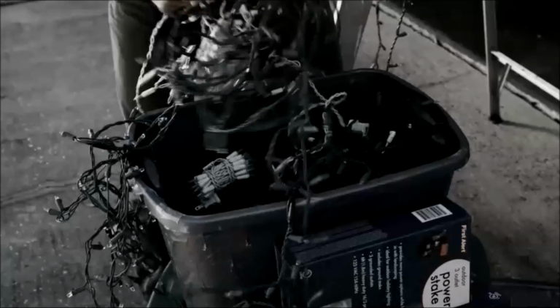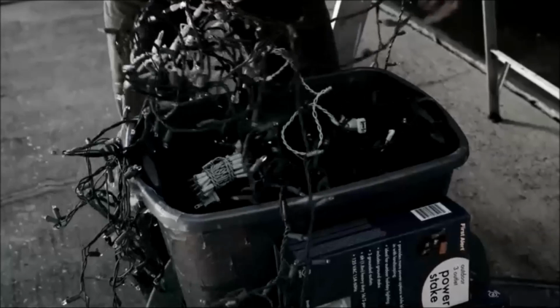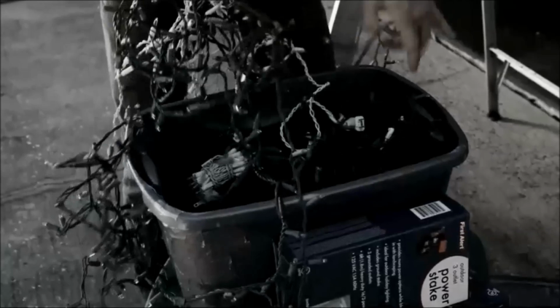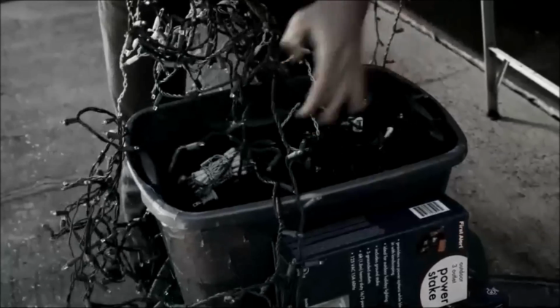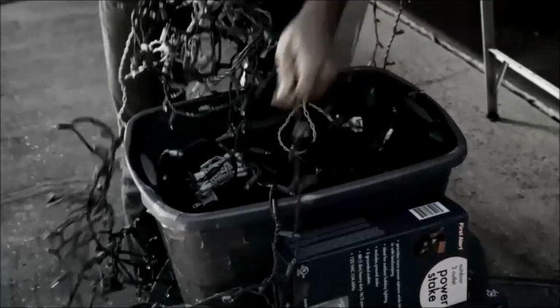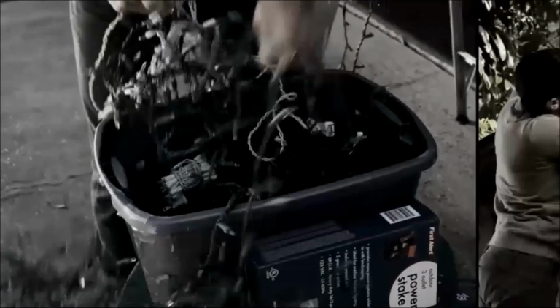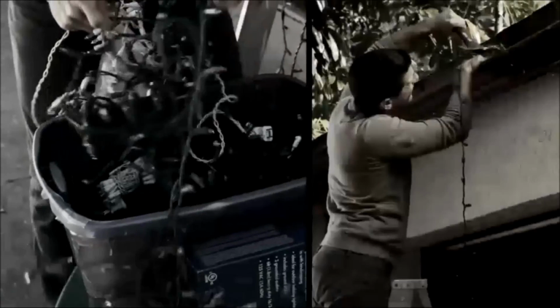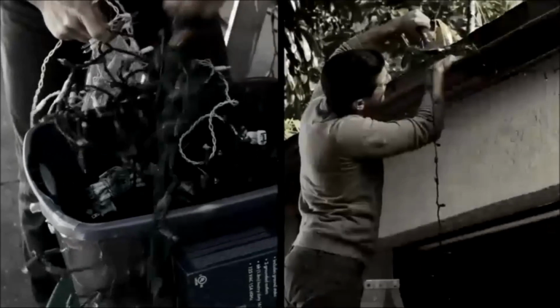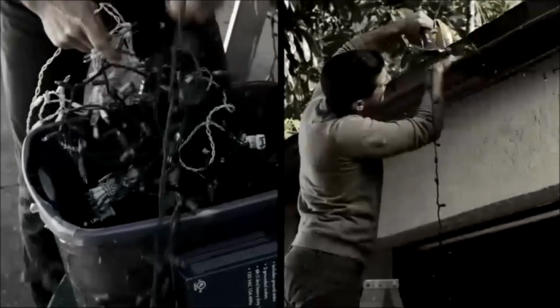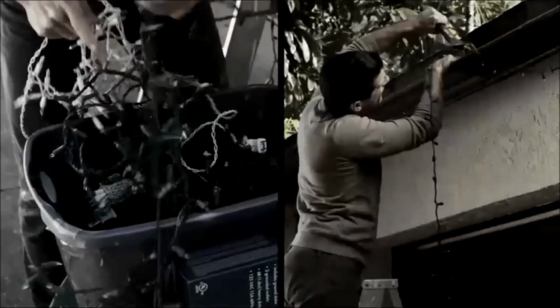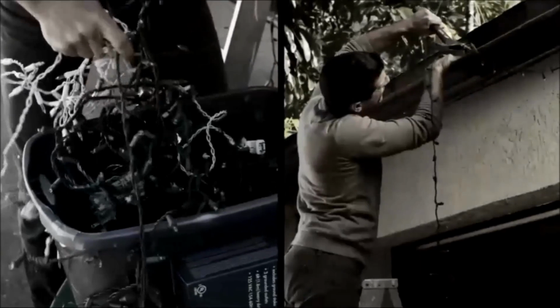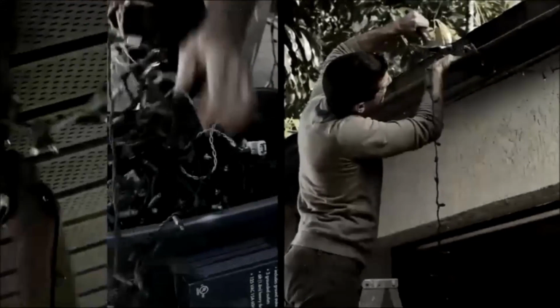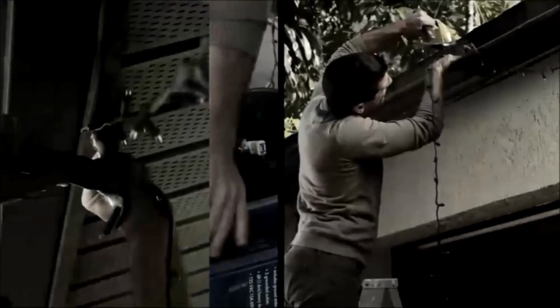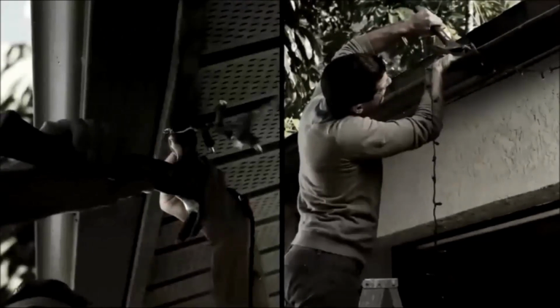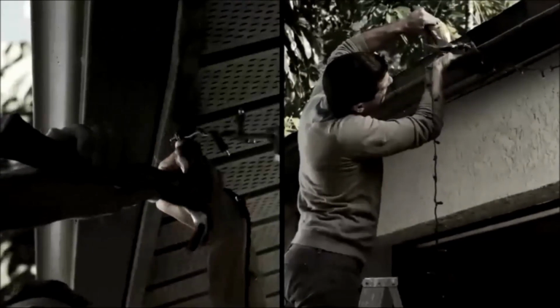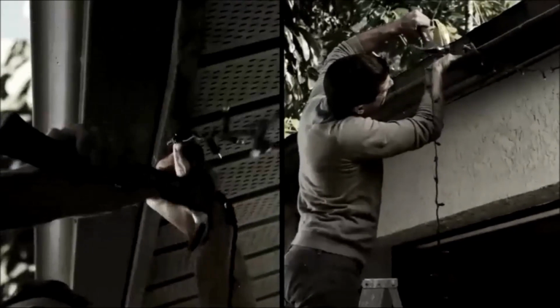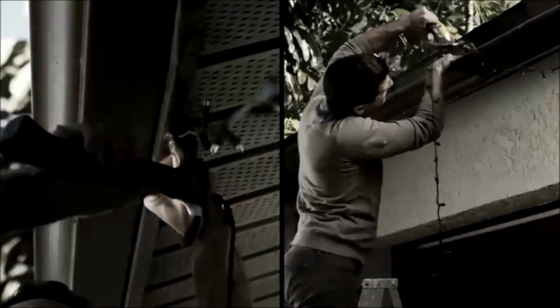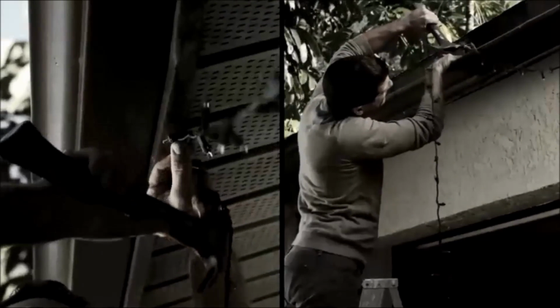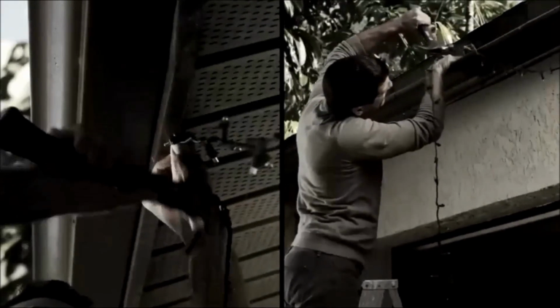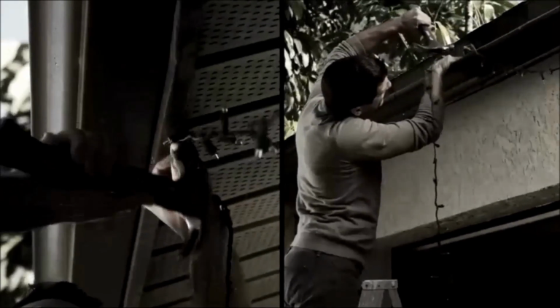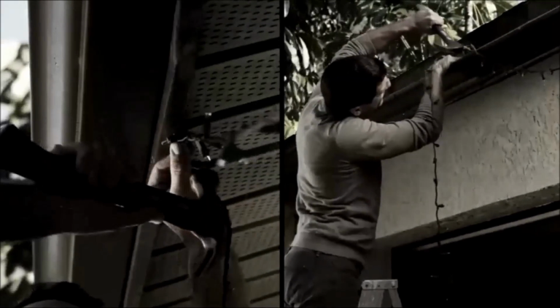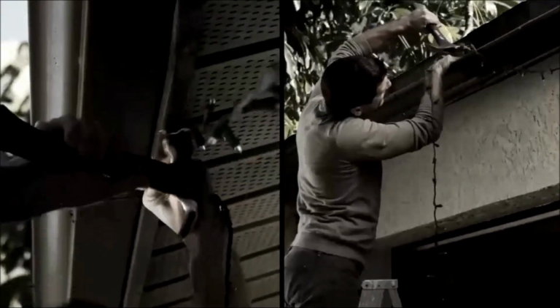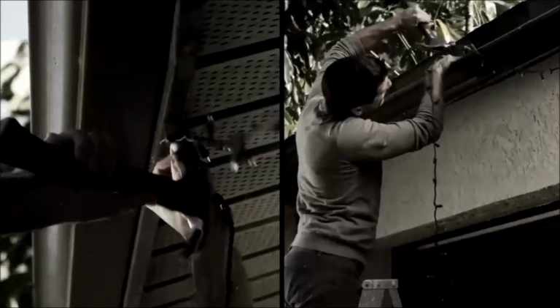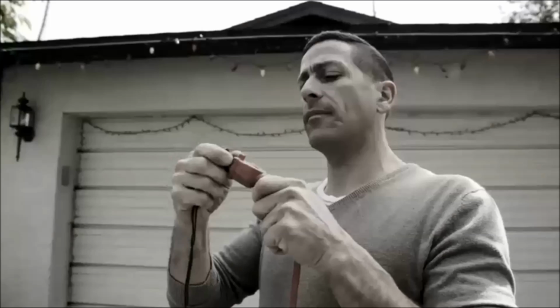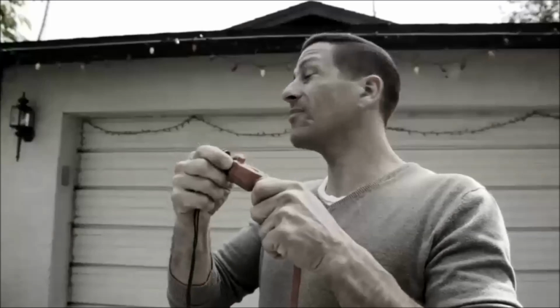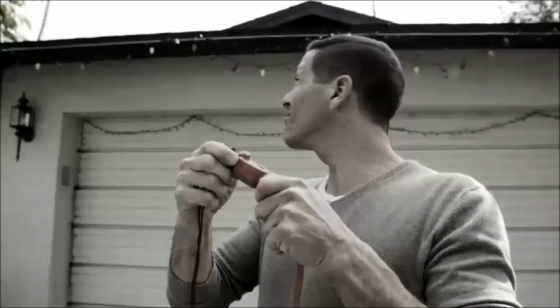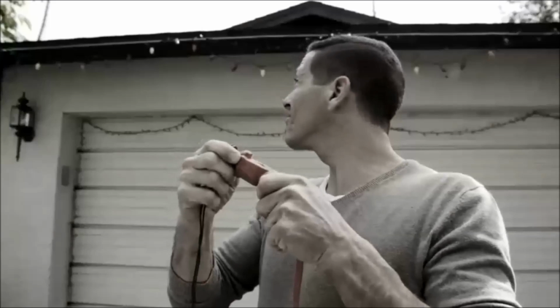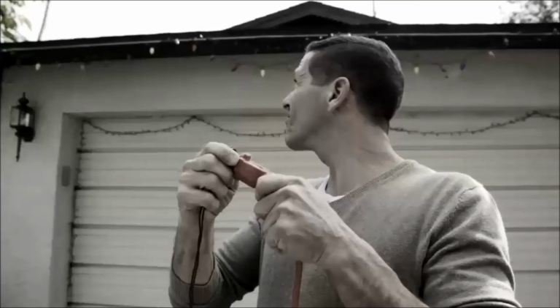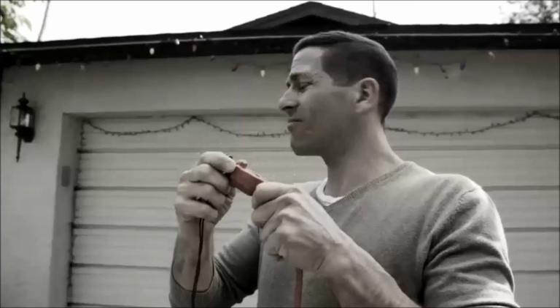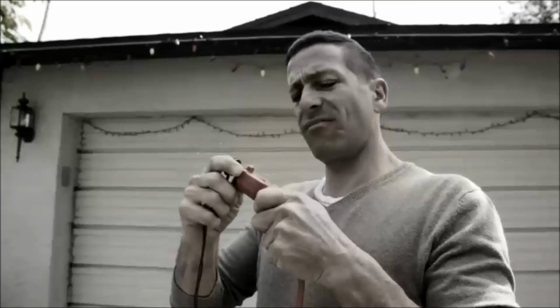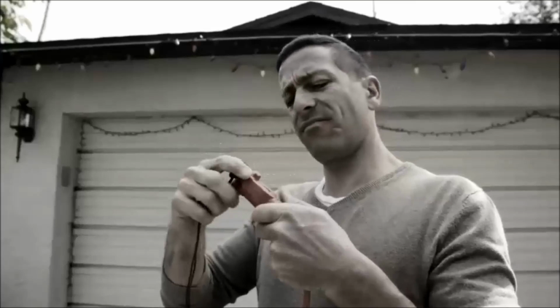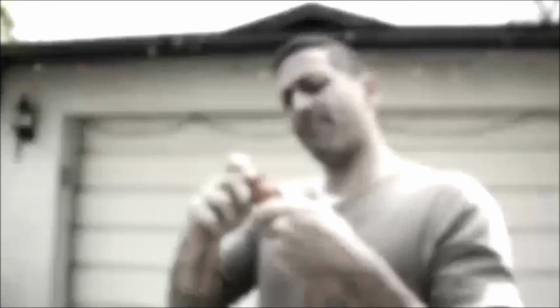You untangle and climb, you even hammer holes in your house, and all you get is disappointment.